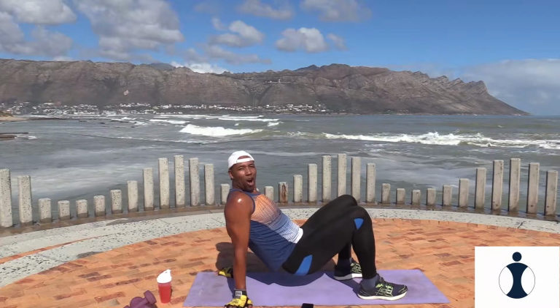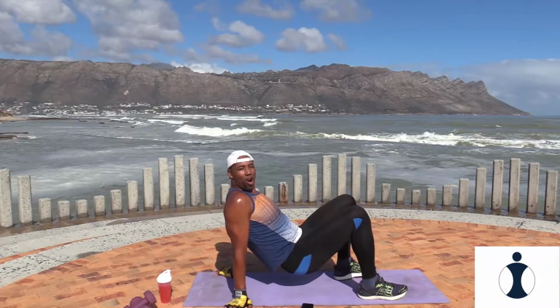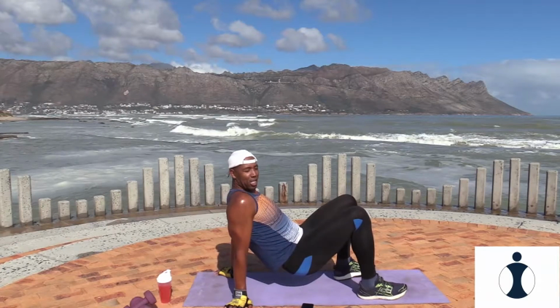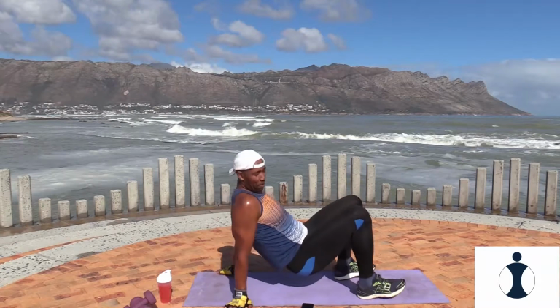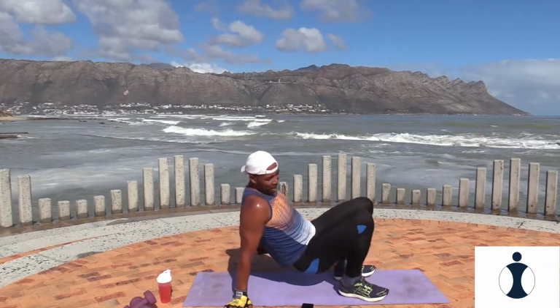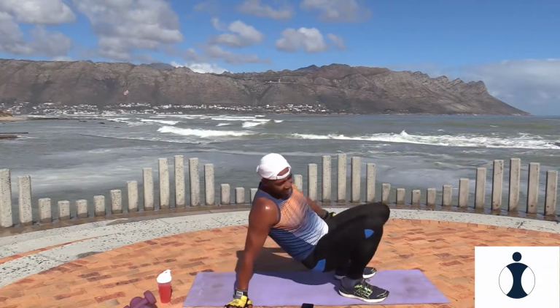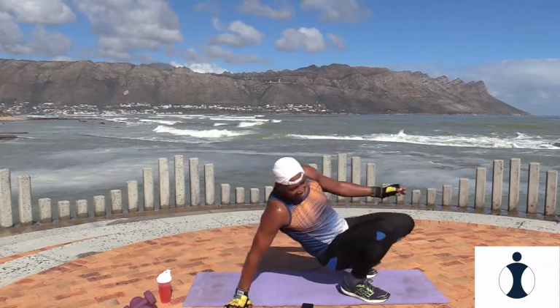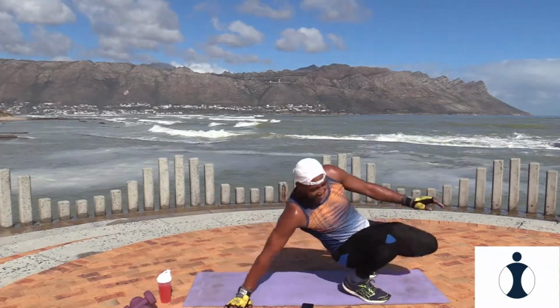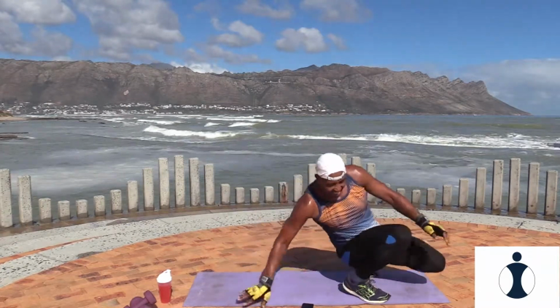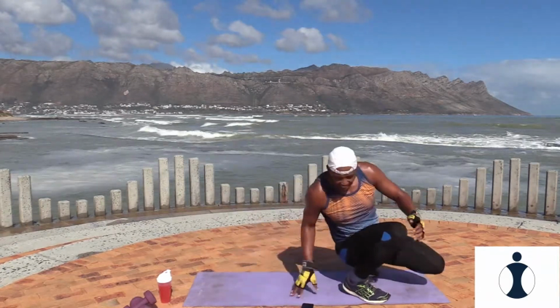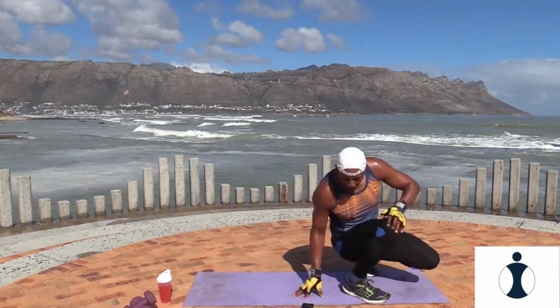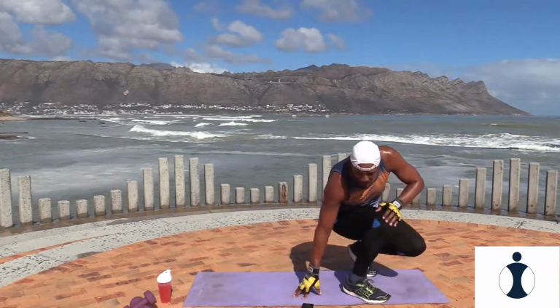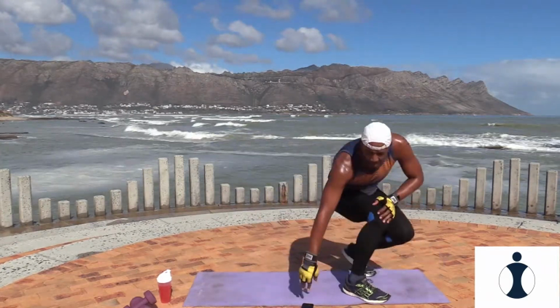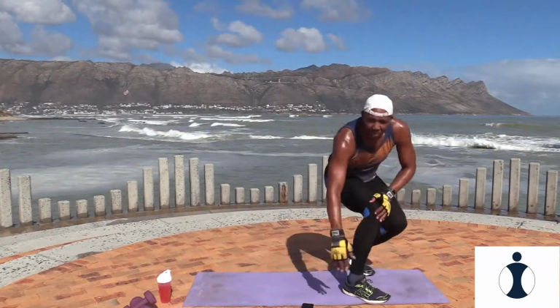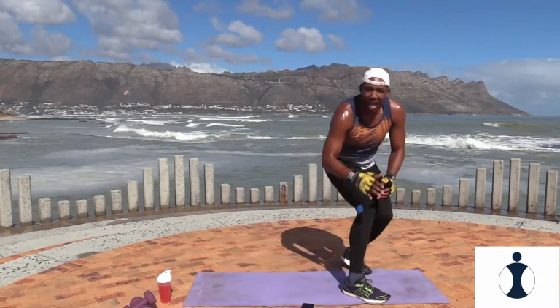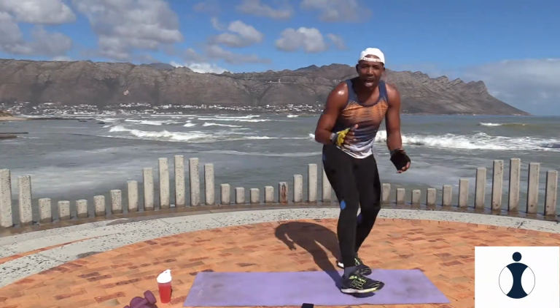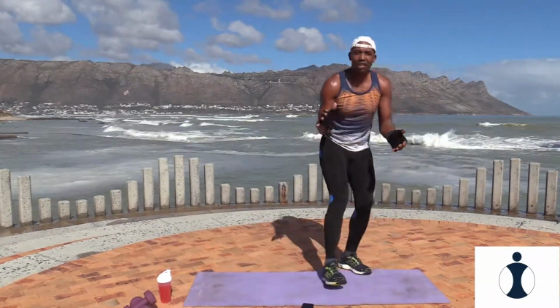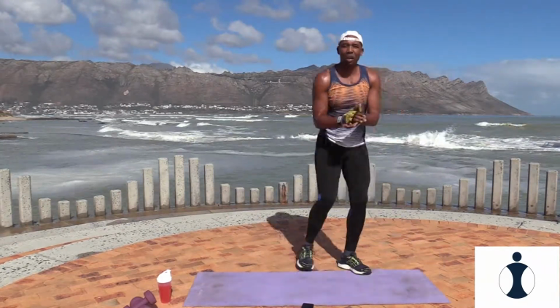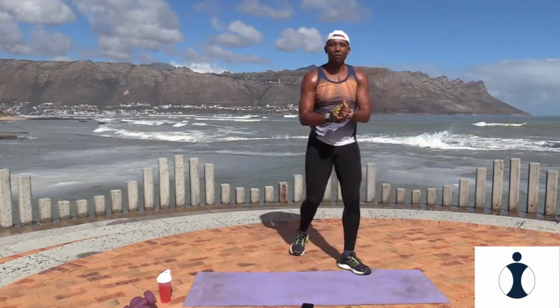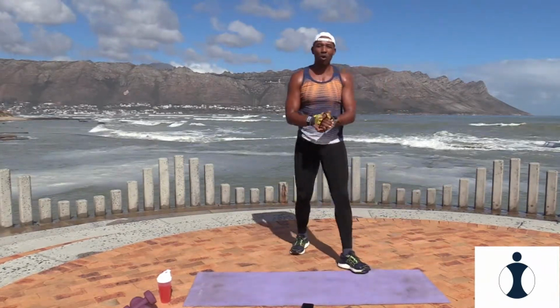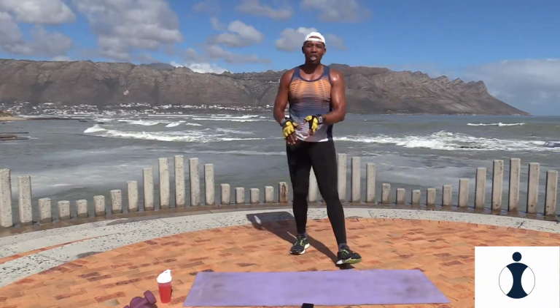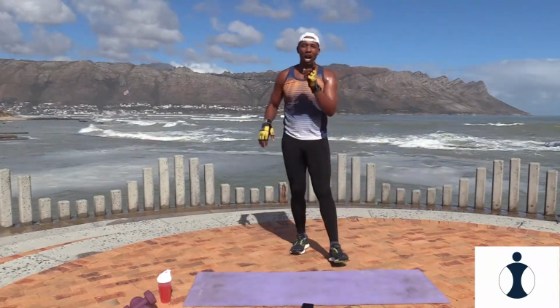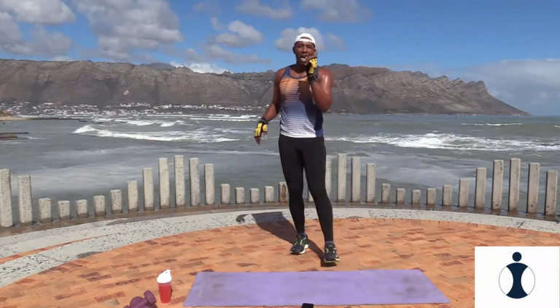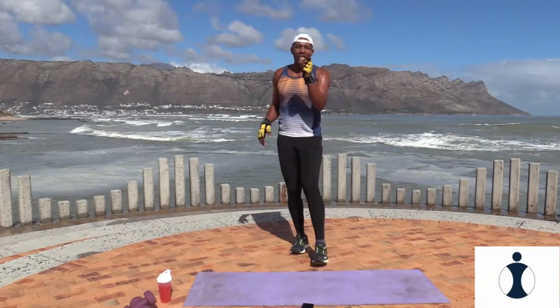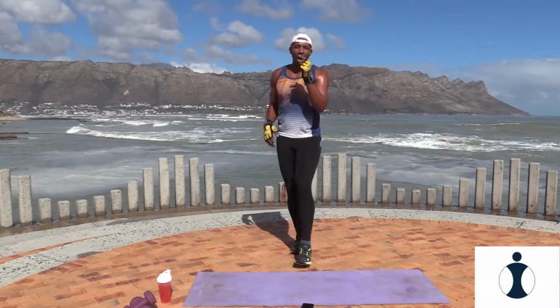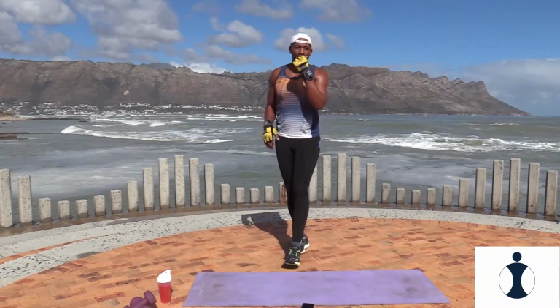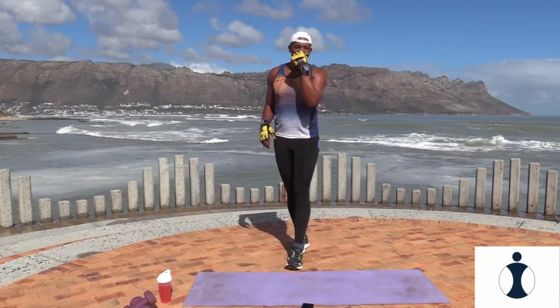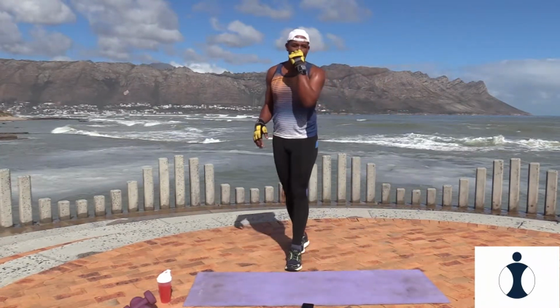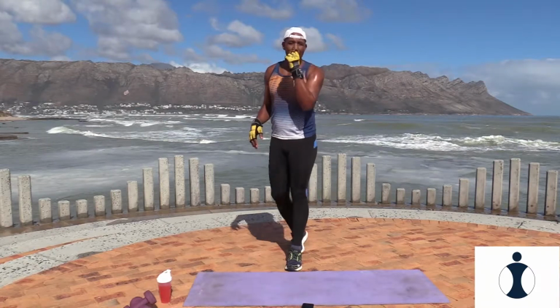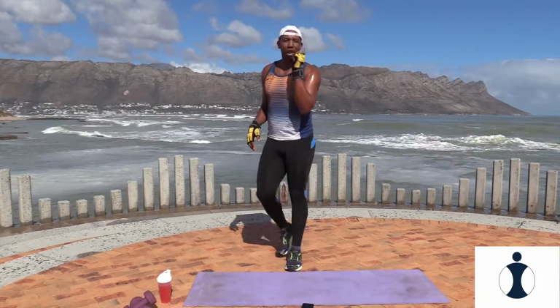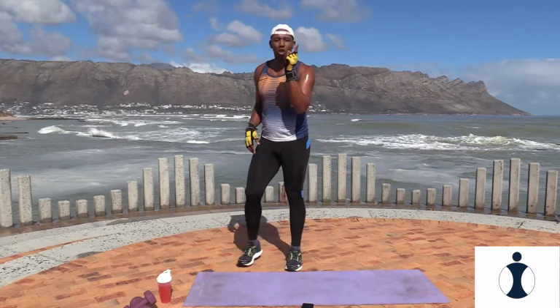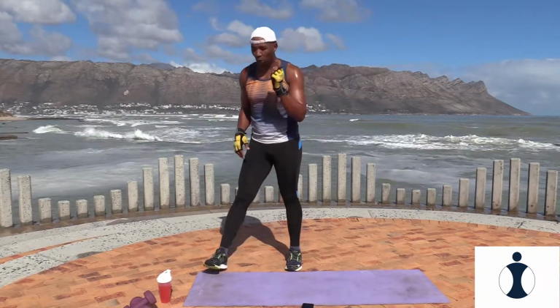Awesome, let's get up, have a sip of water. Now we're doing circuit two.